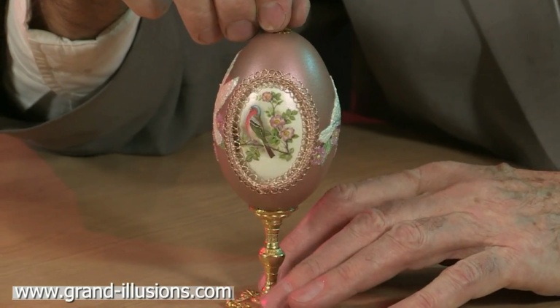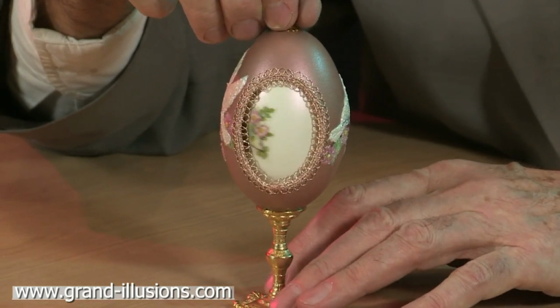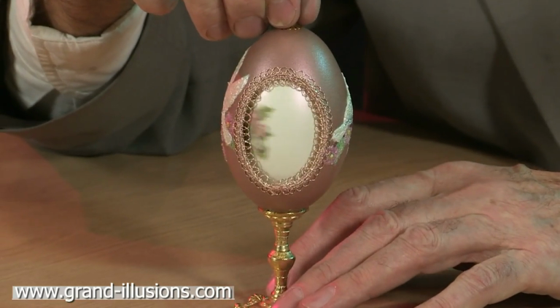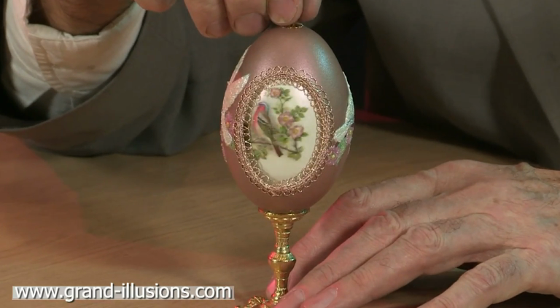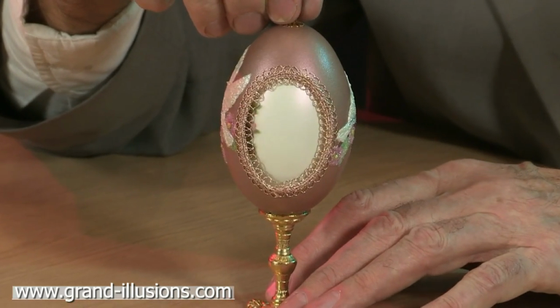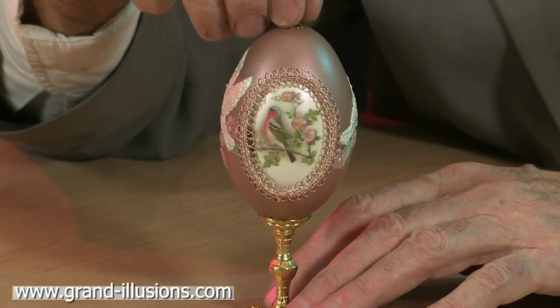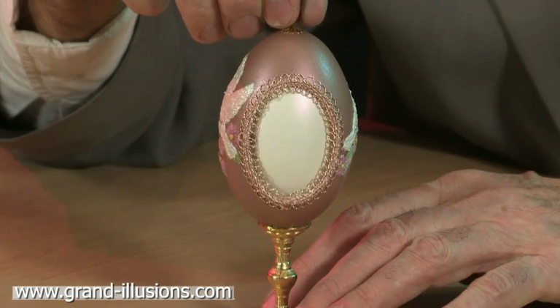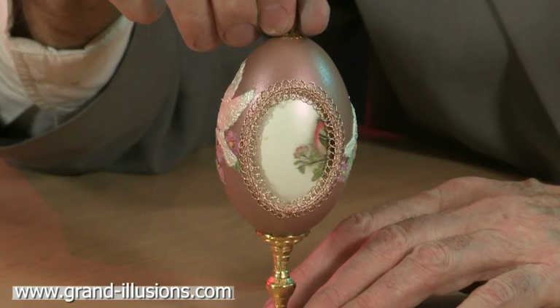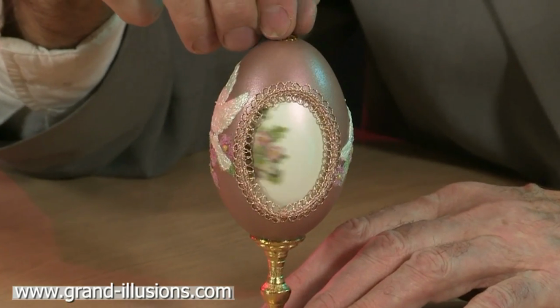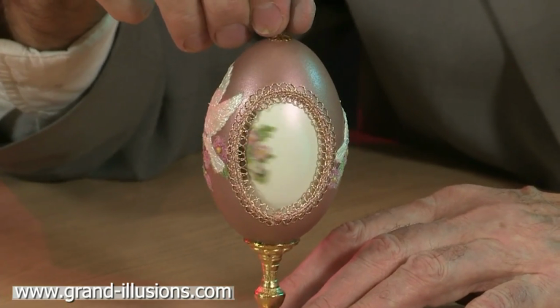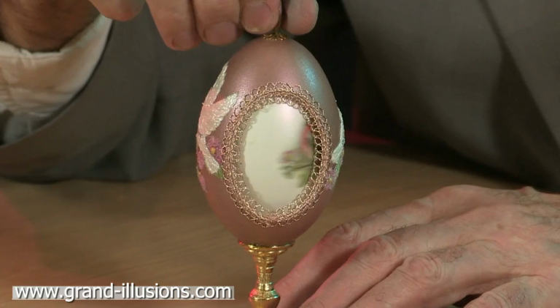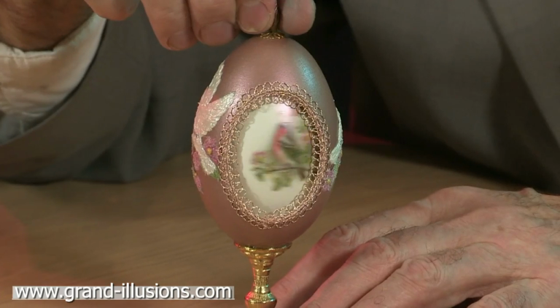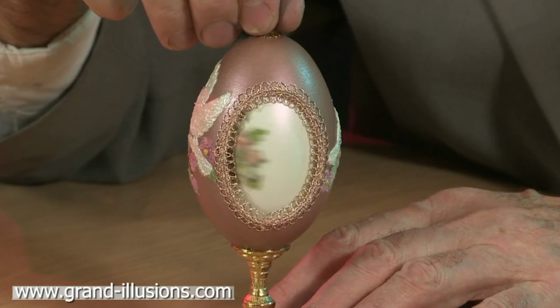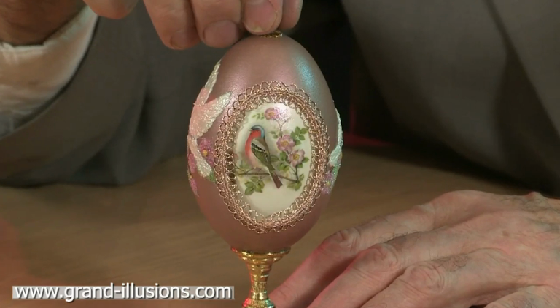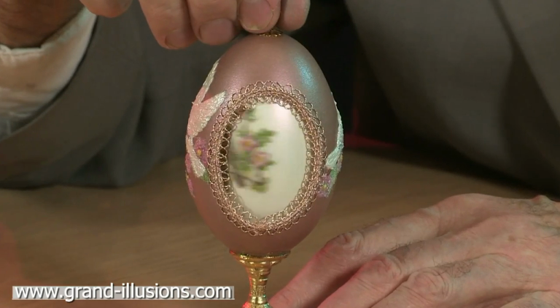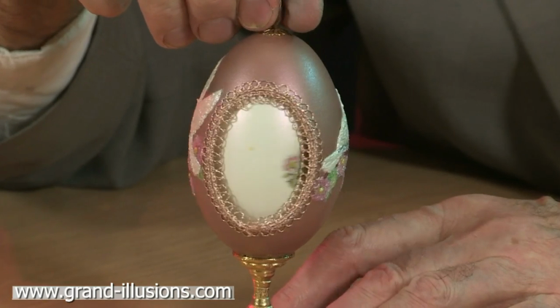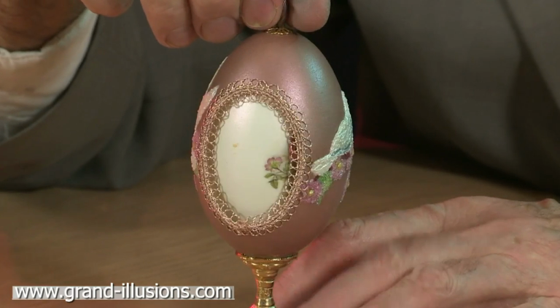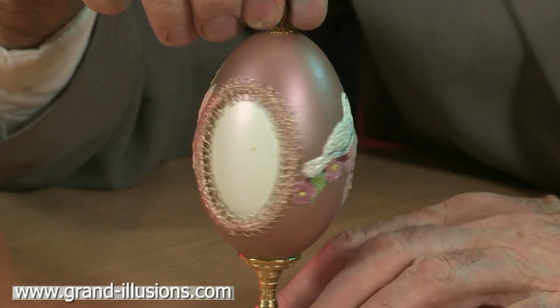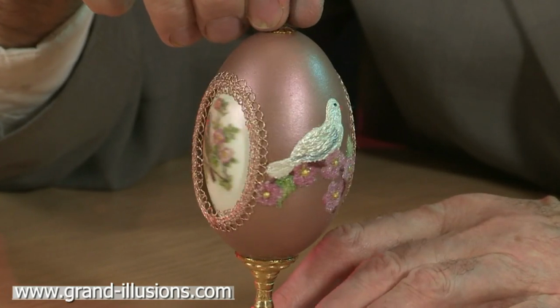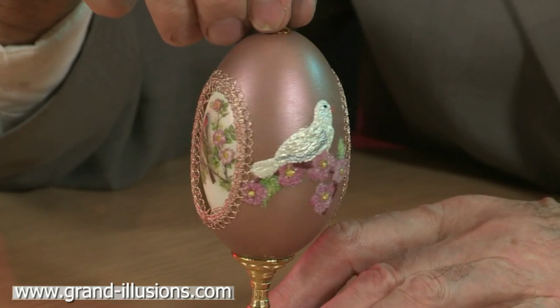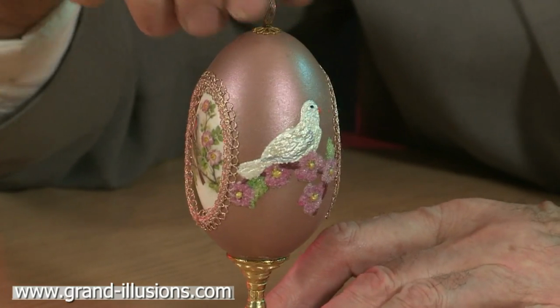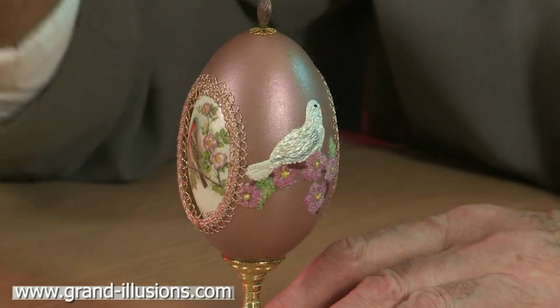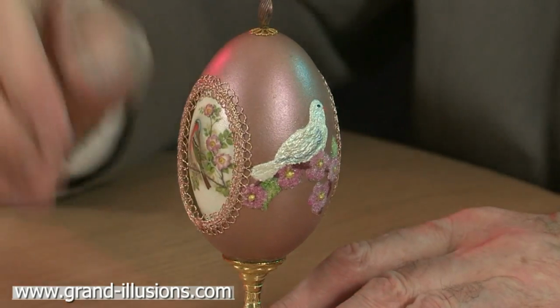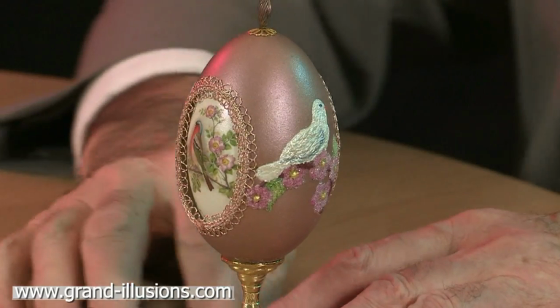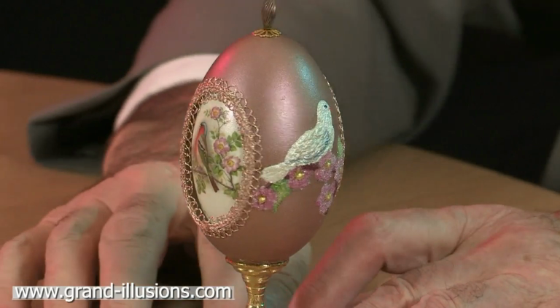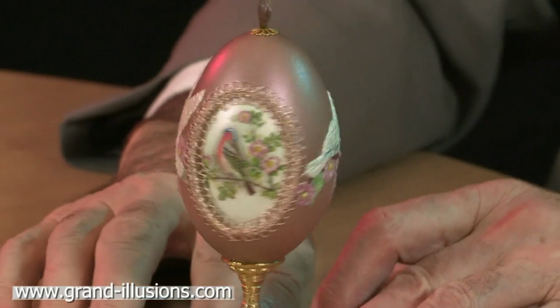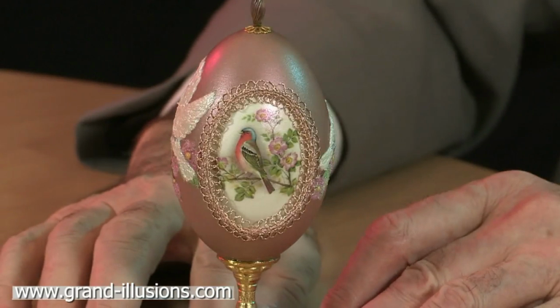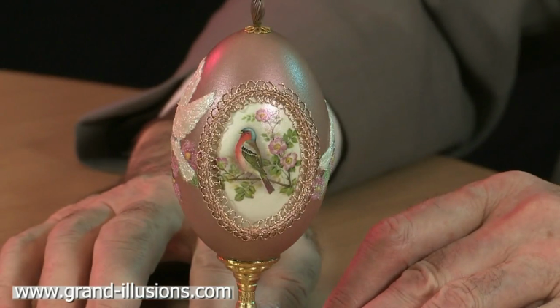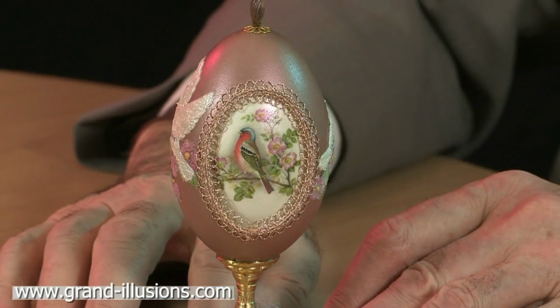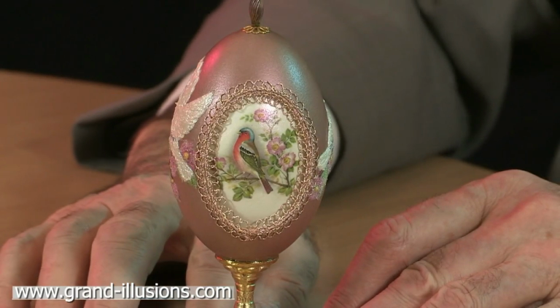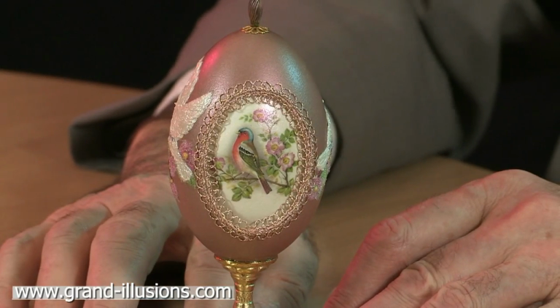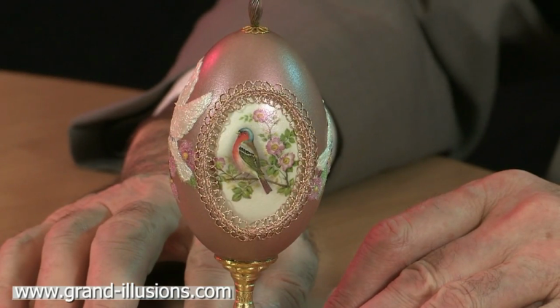Eat your heart out, Fabergé! Wow, that's amazing. It's a beauty.